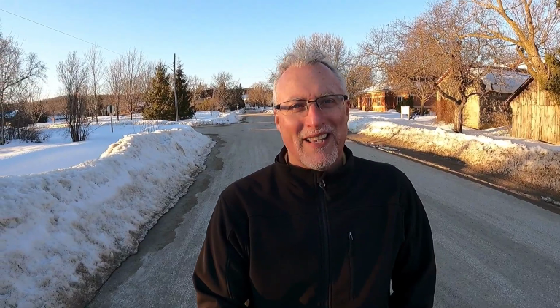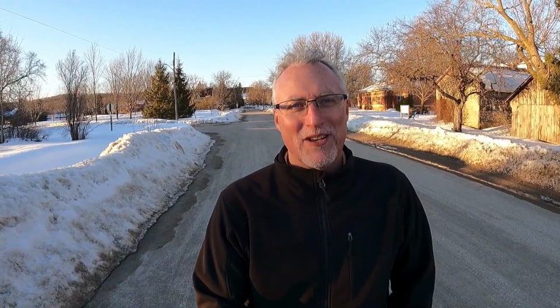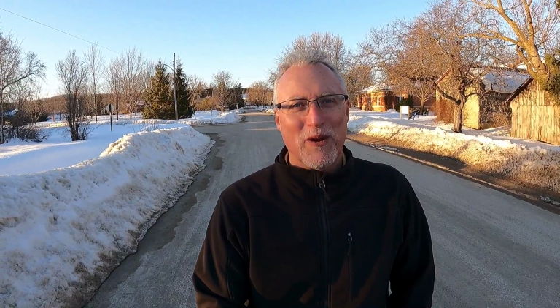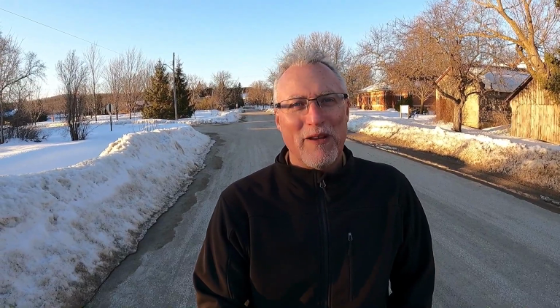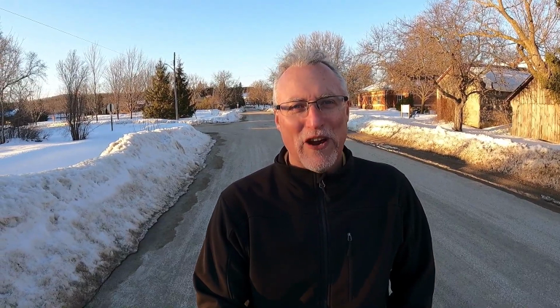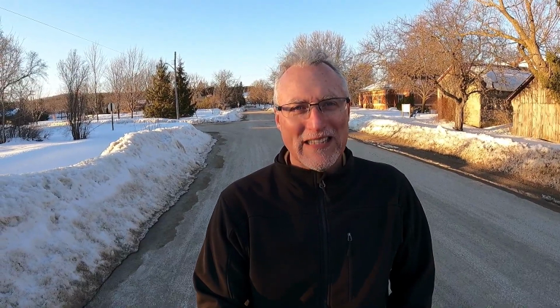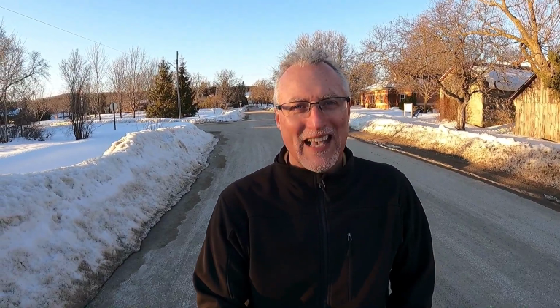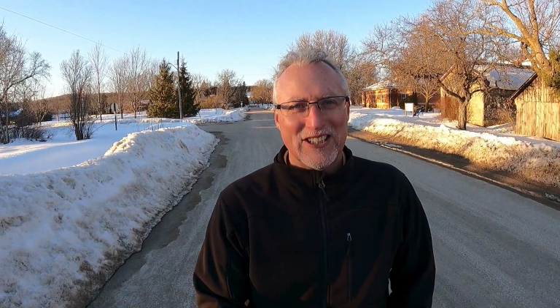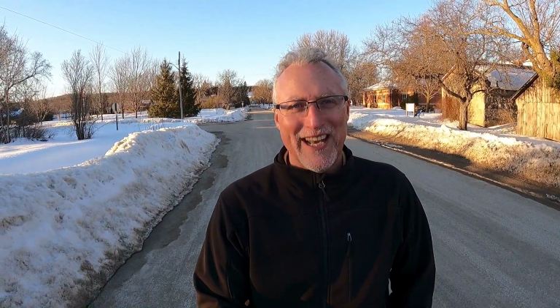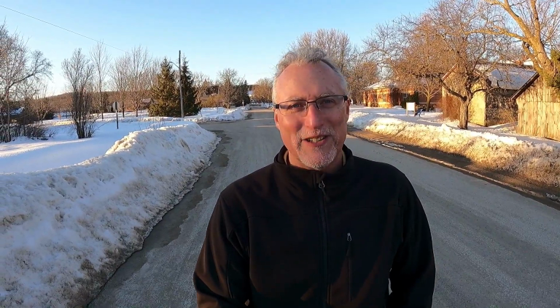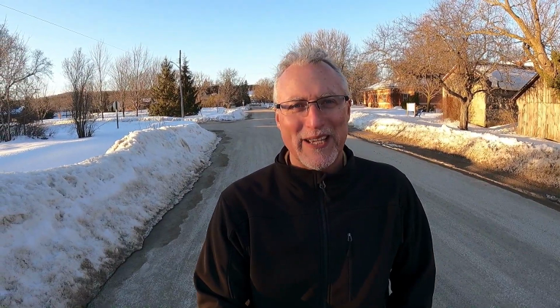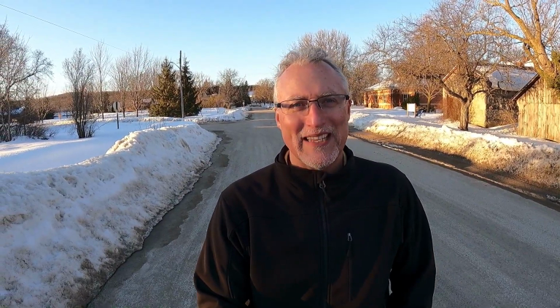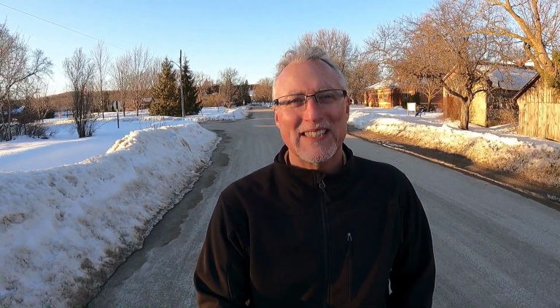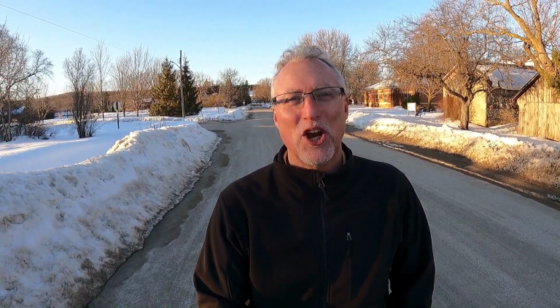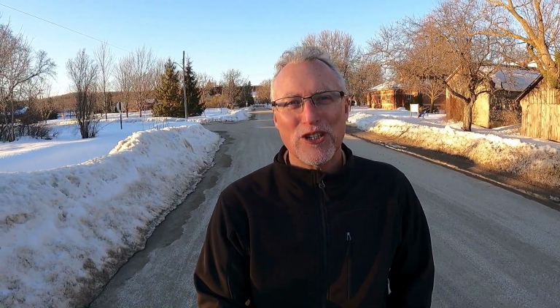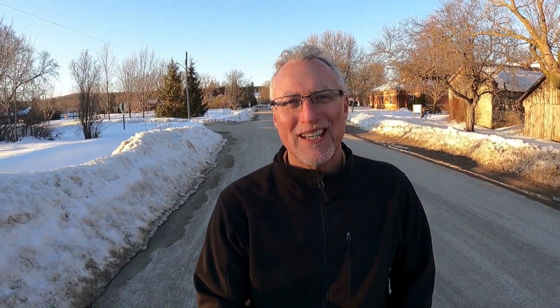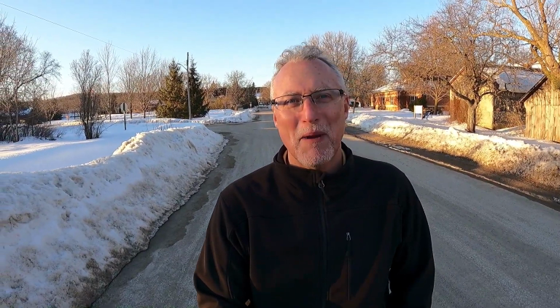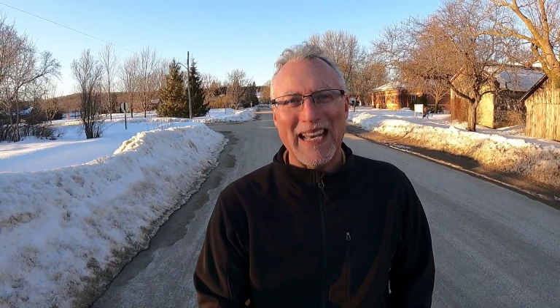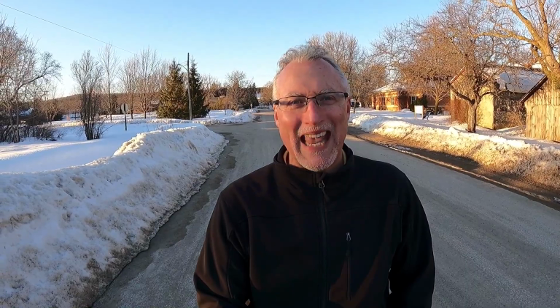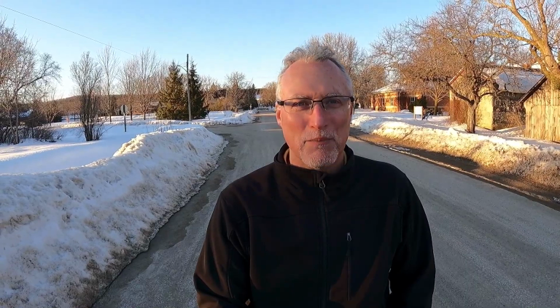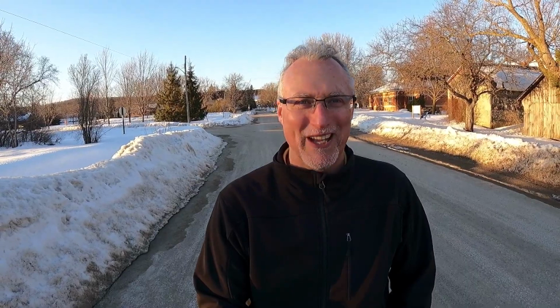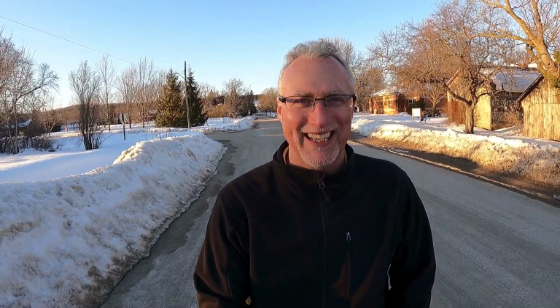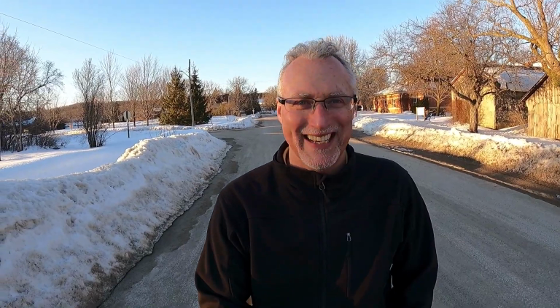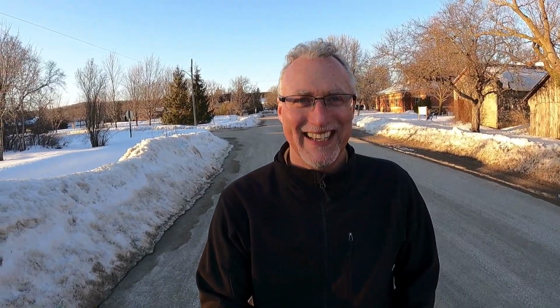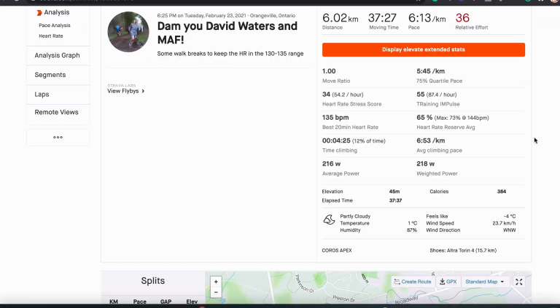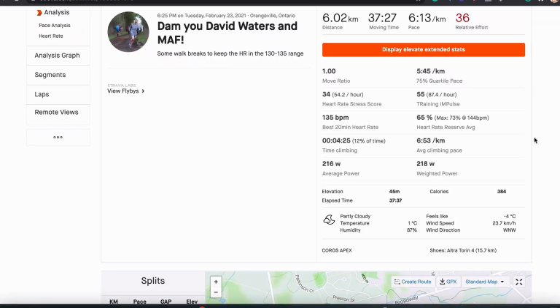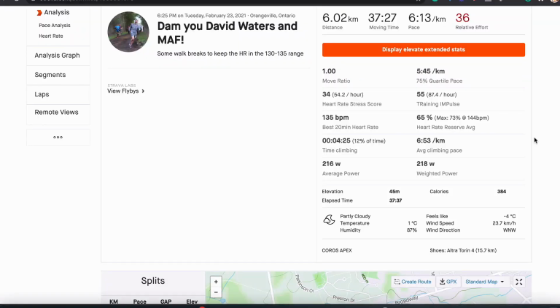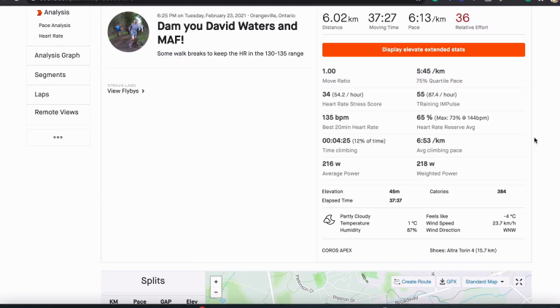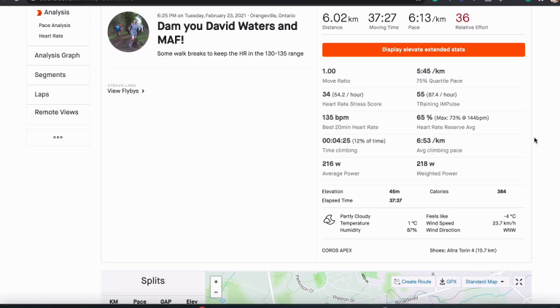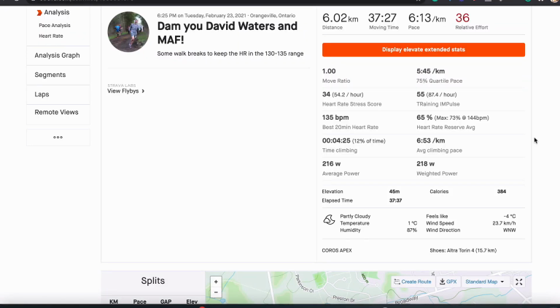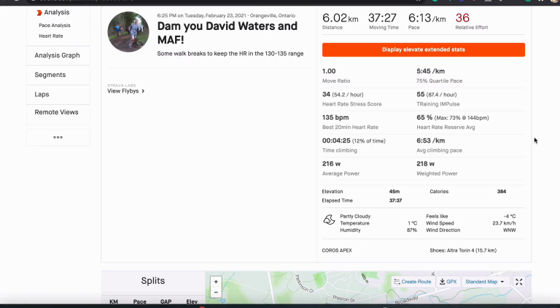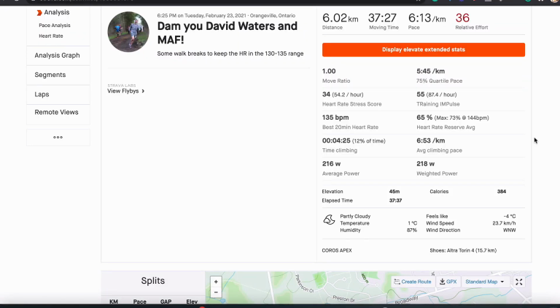One of my friends is actually now doing it and he's cursing my name, as you can see right here.